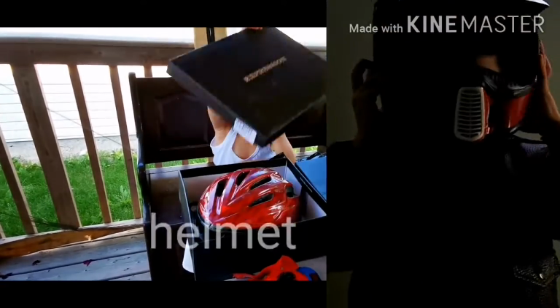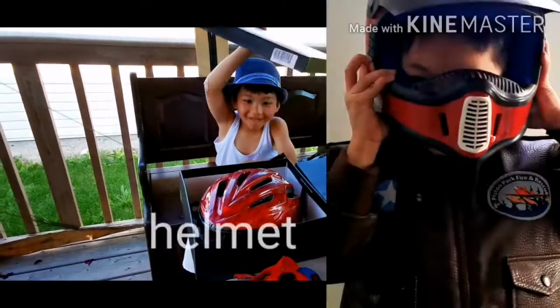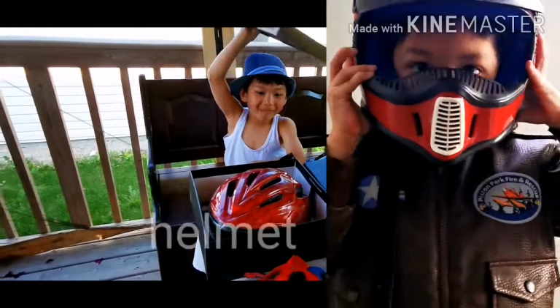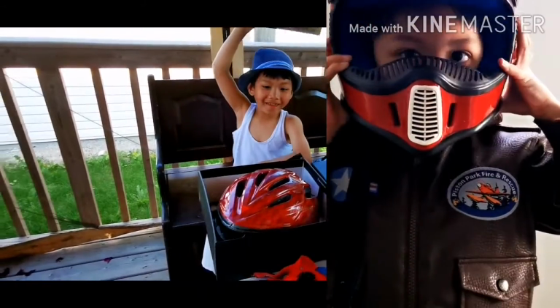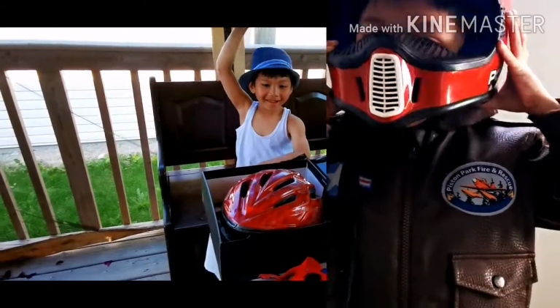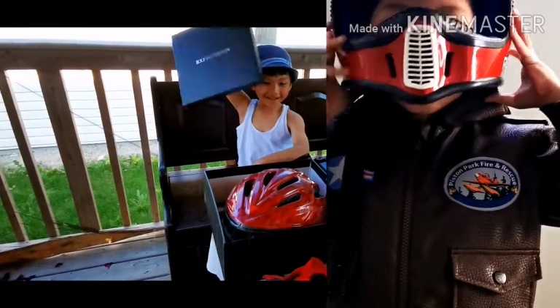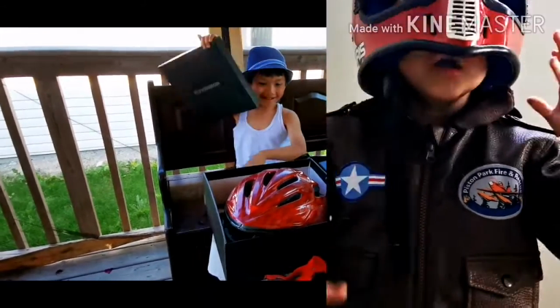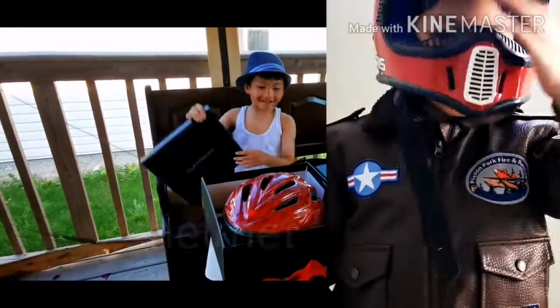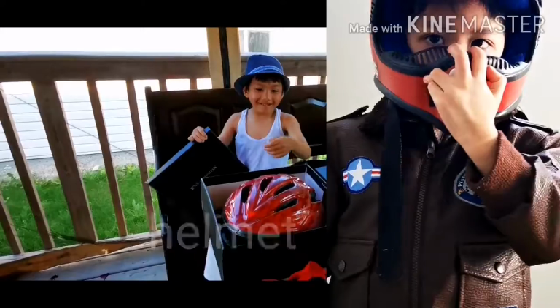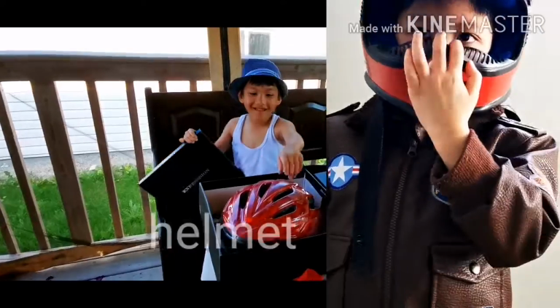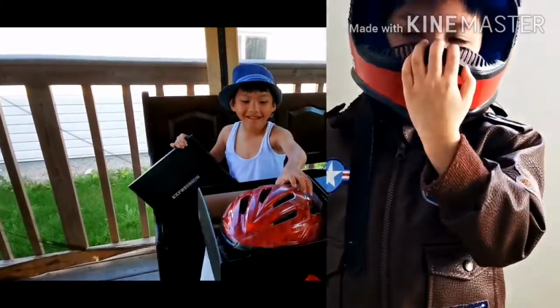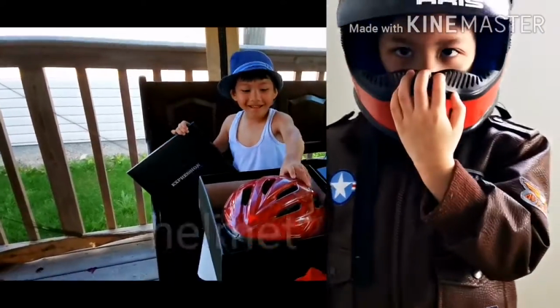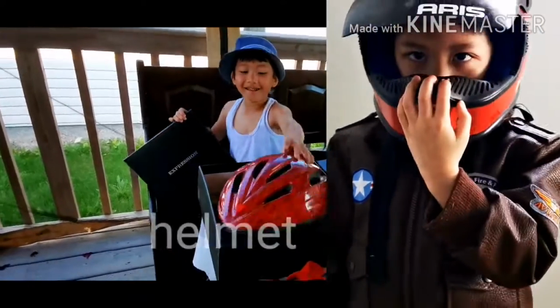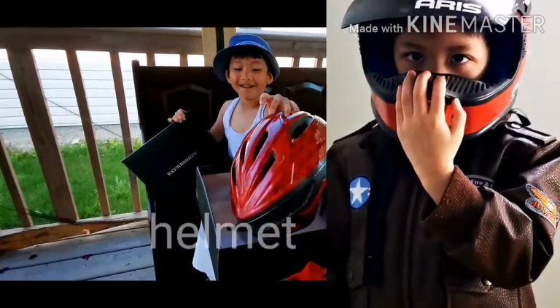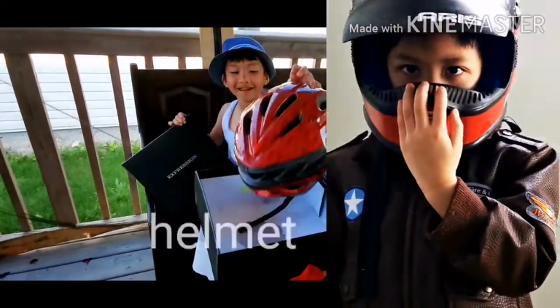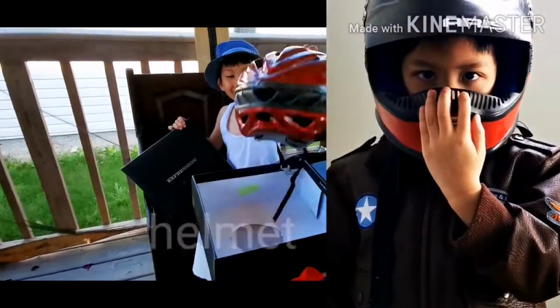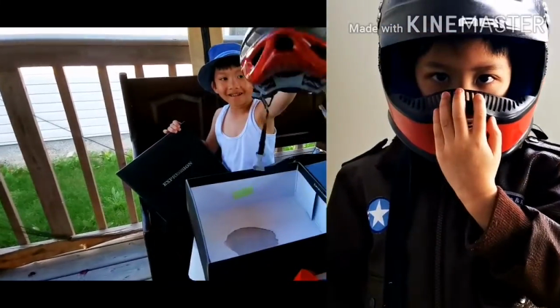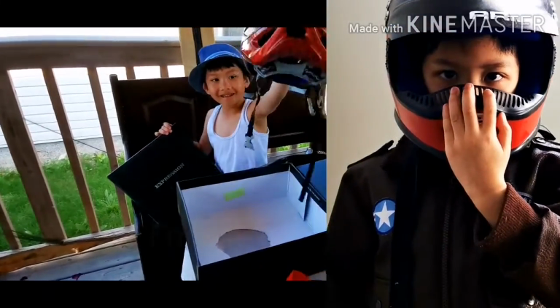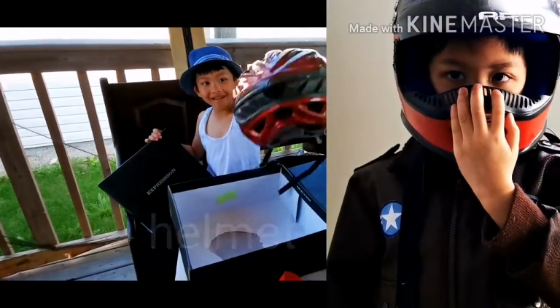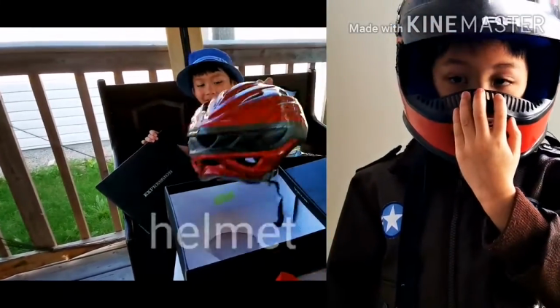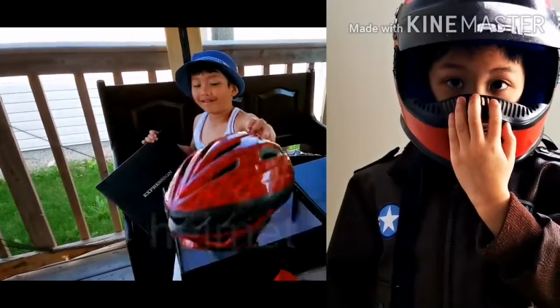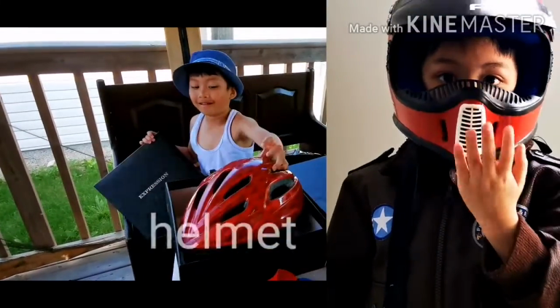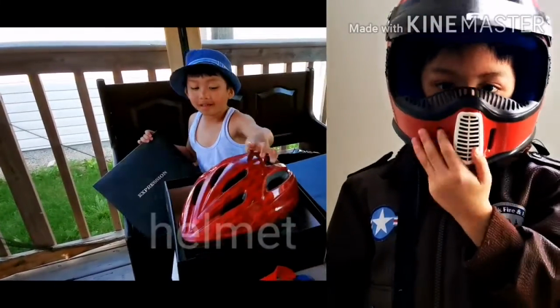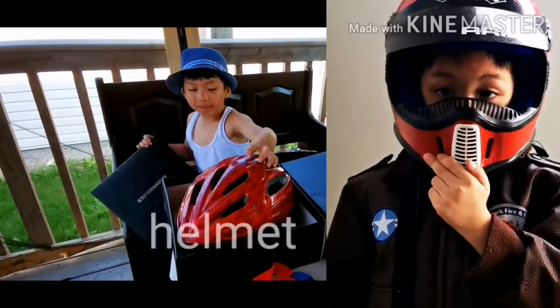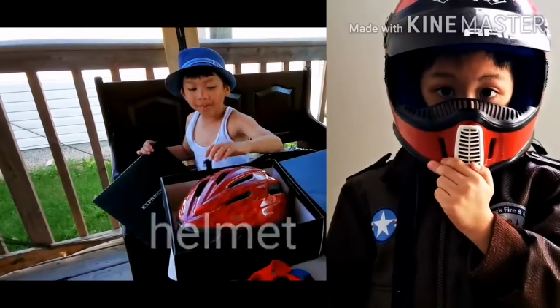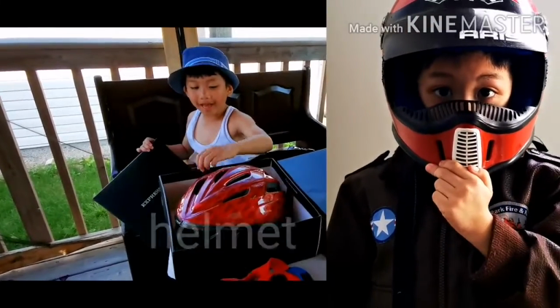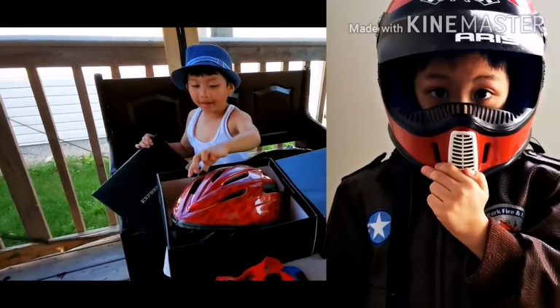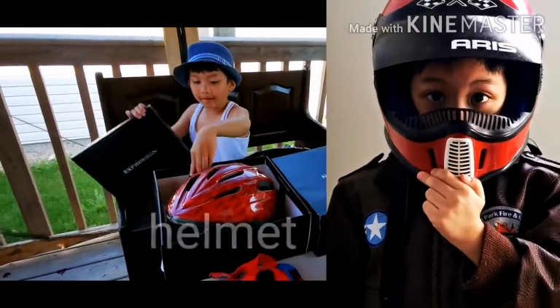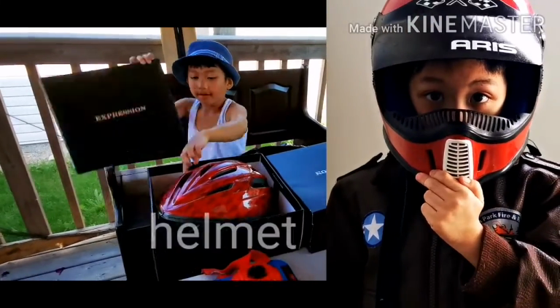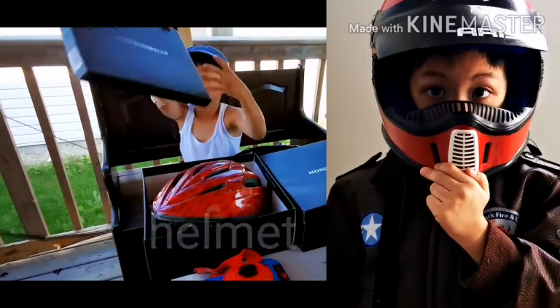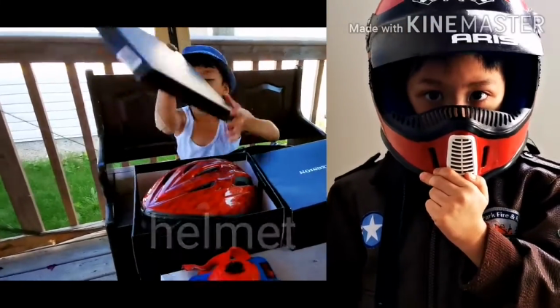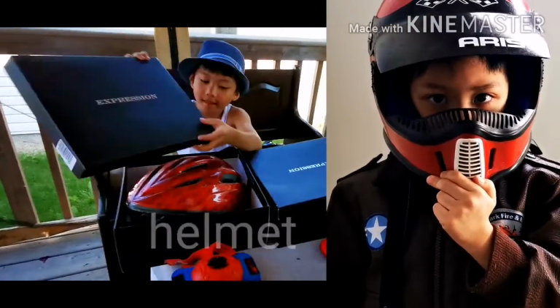Oh my goodness. Can you show it to them? We try to wear a helmet. Wow. What for? There you go. Good job. Next.